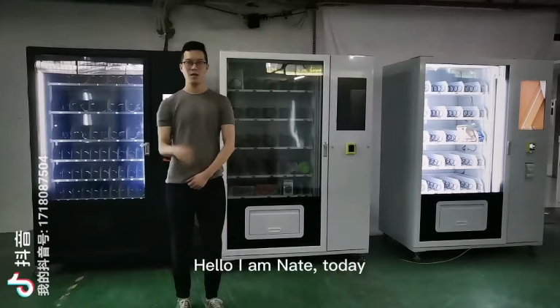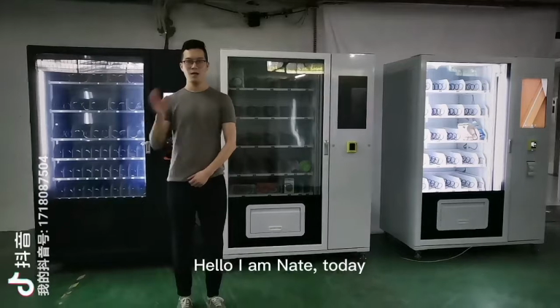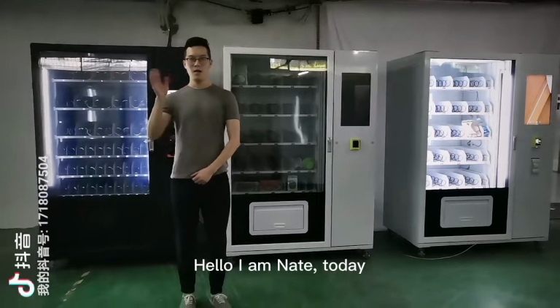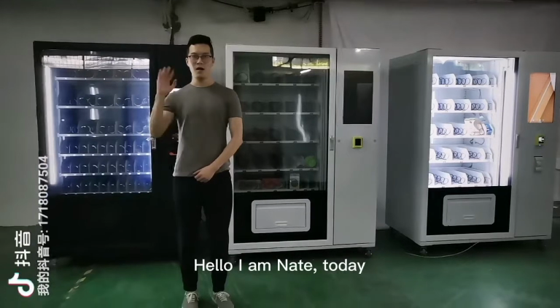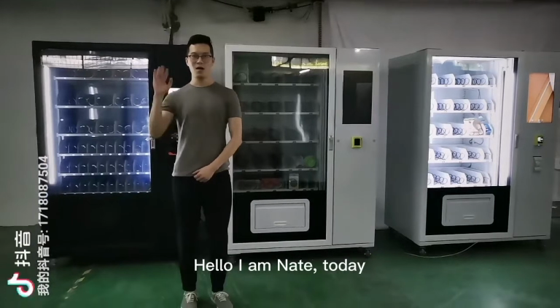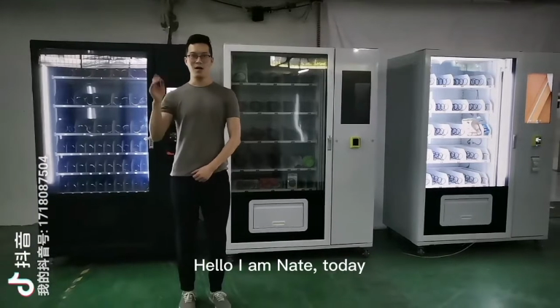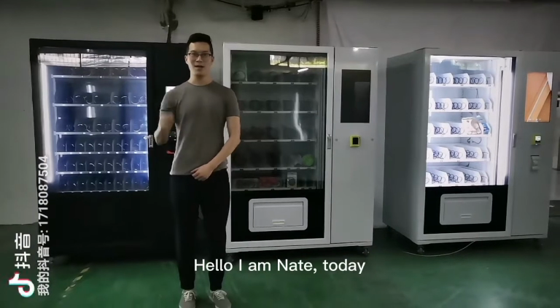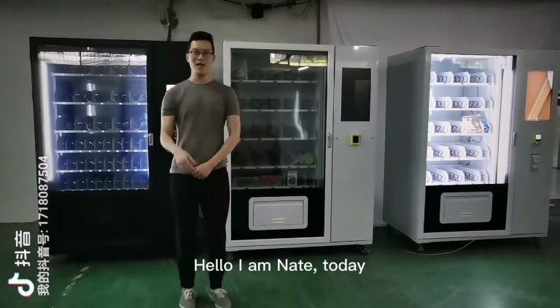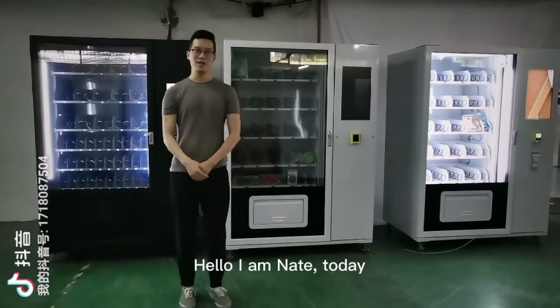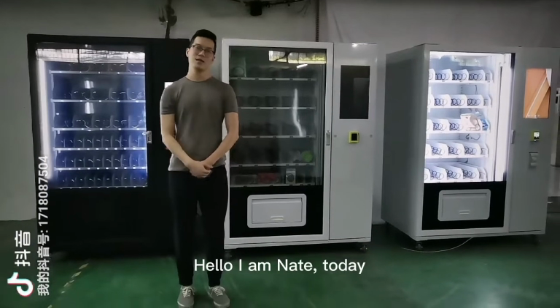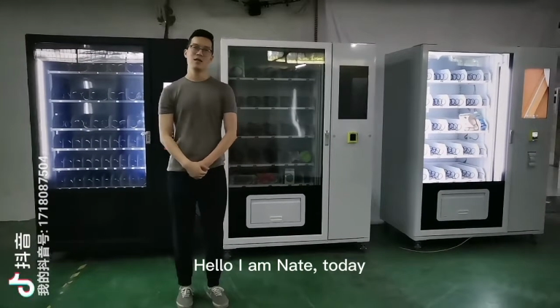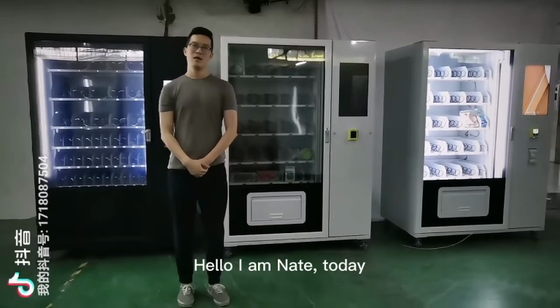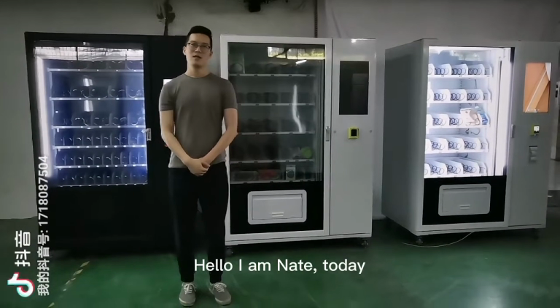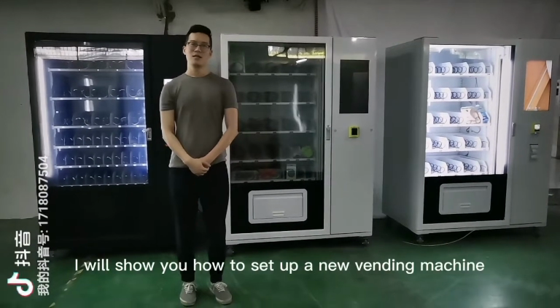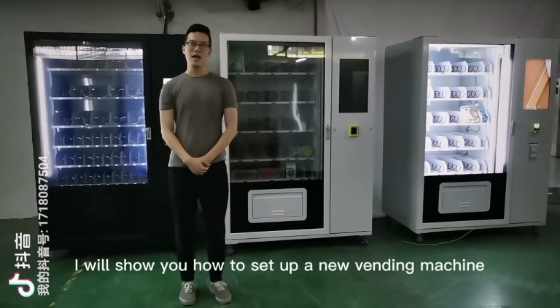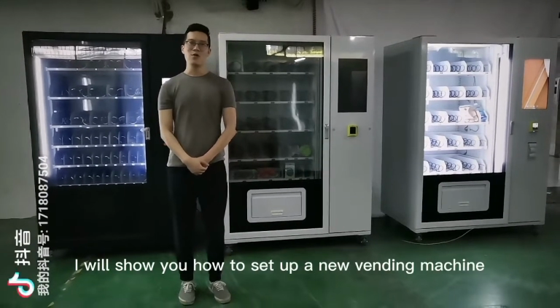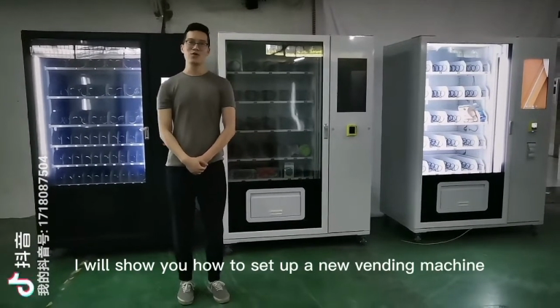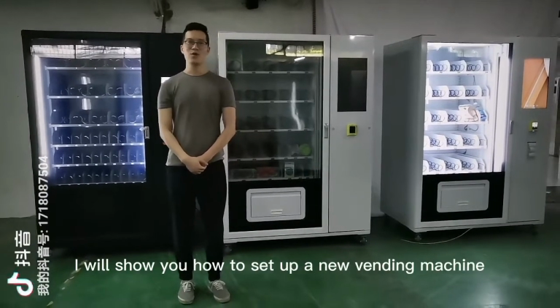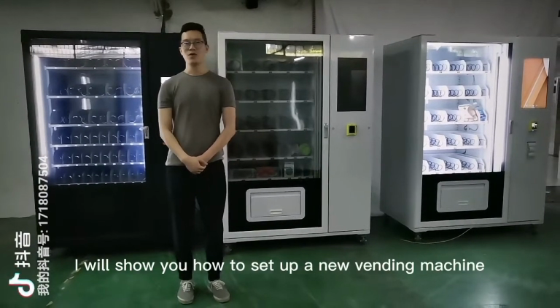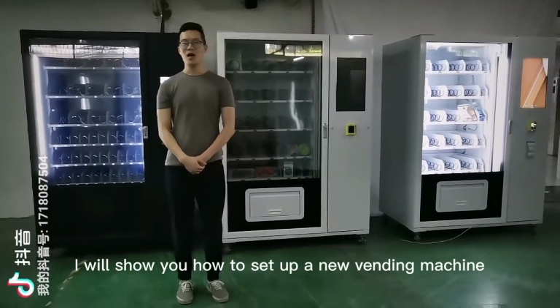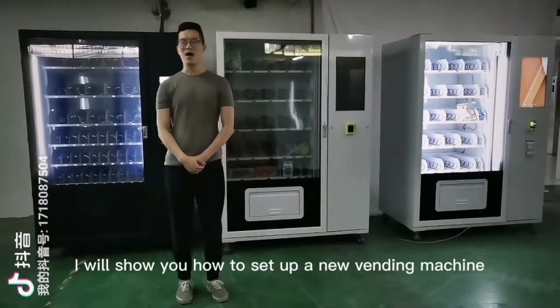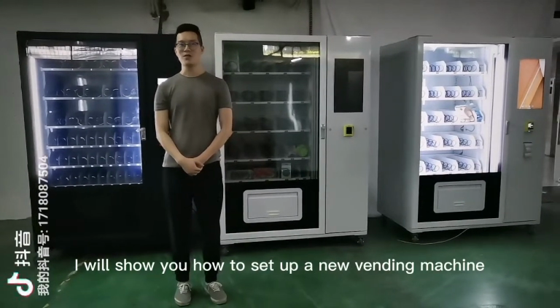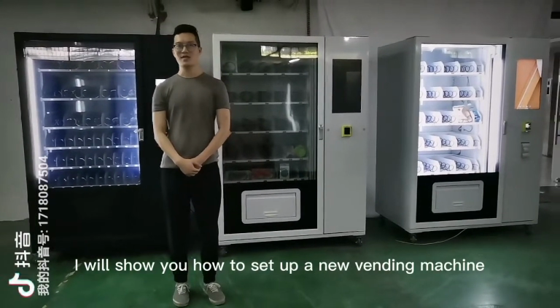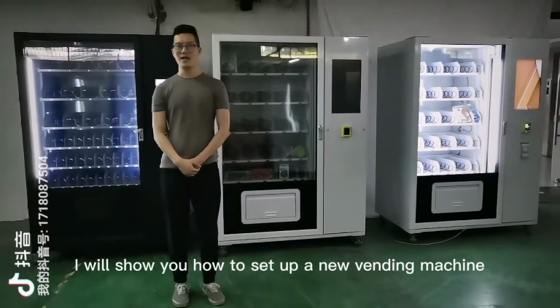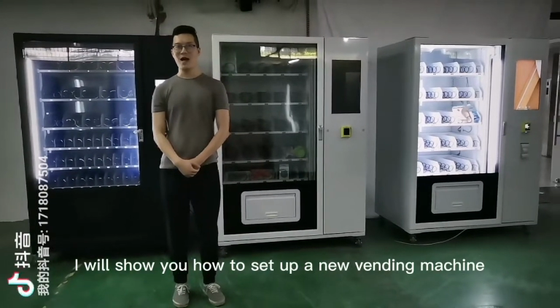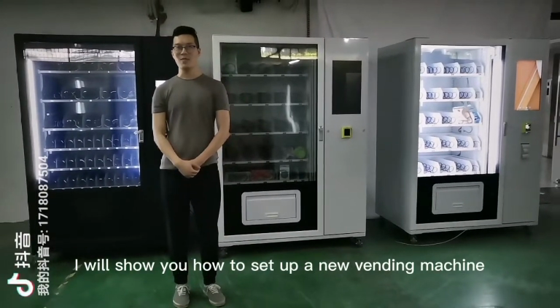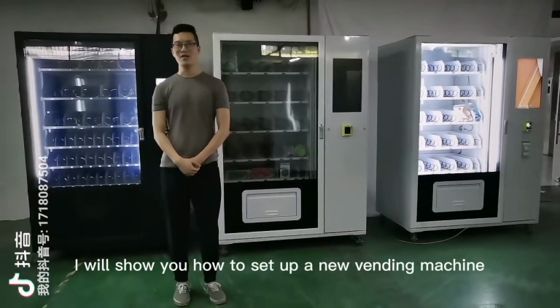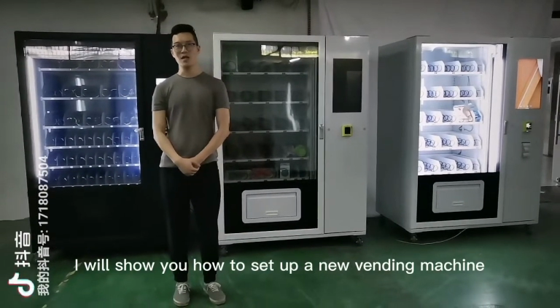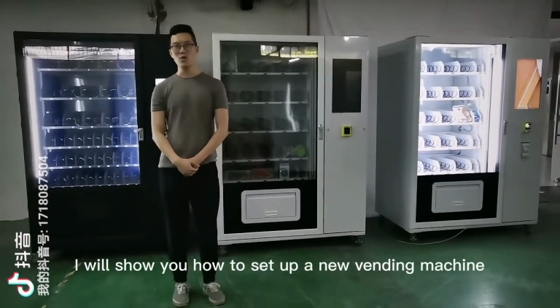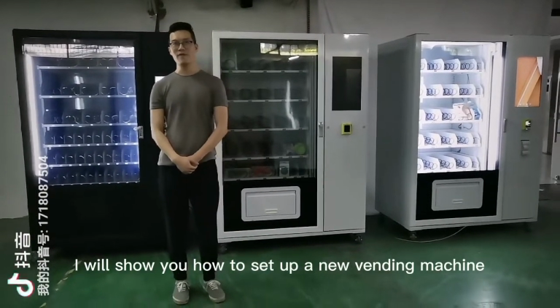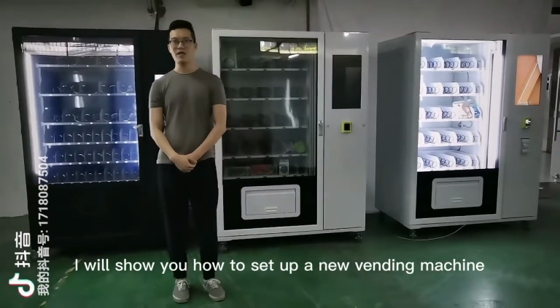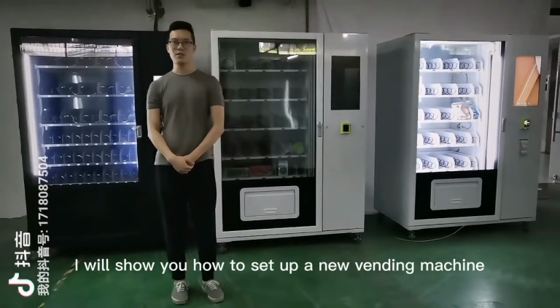Hello, I'm Nate. Today I will show you how to set up a new vending machine.